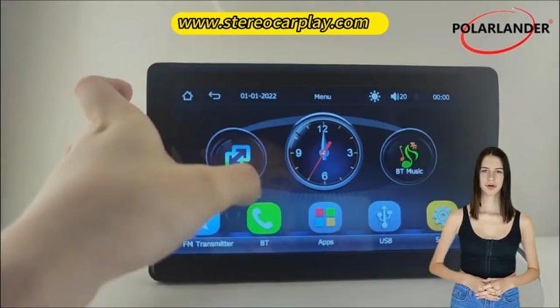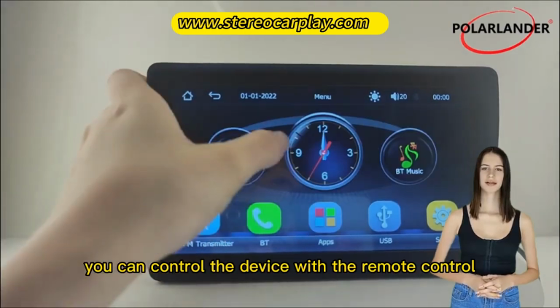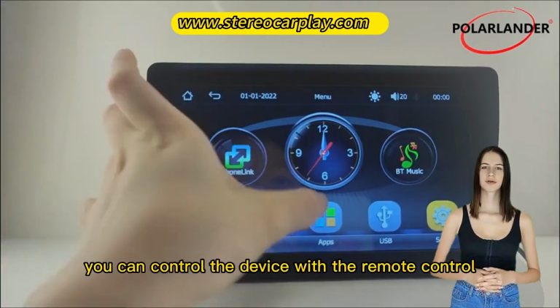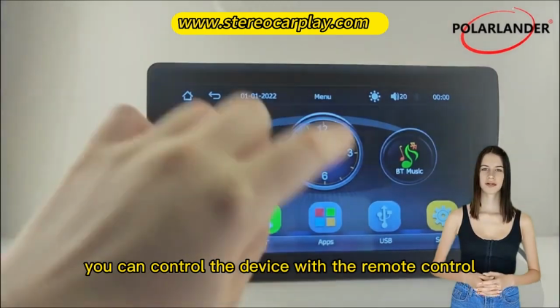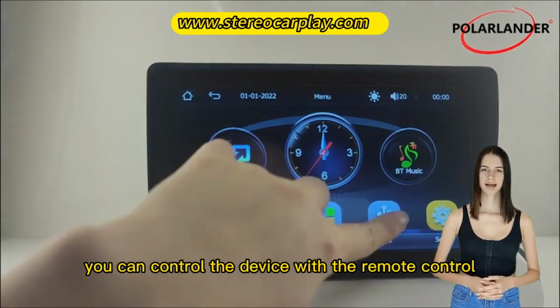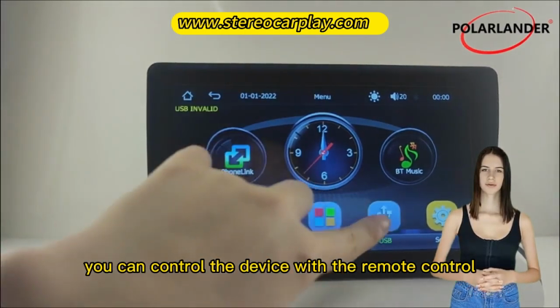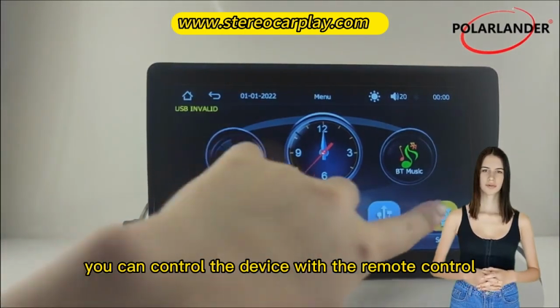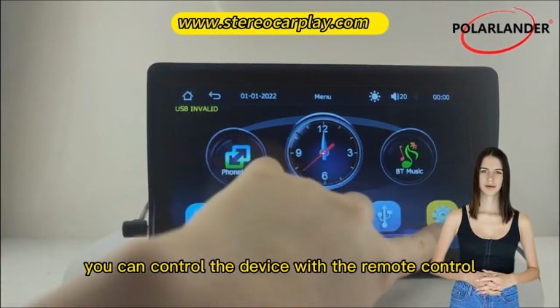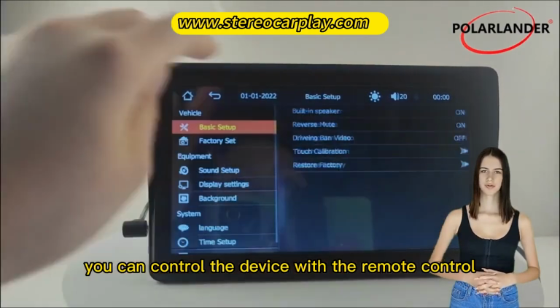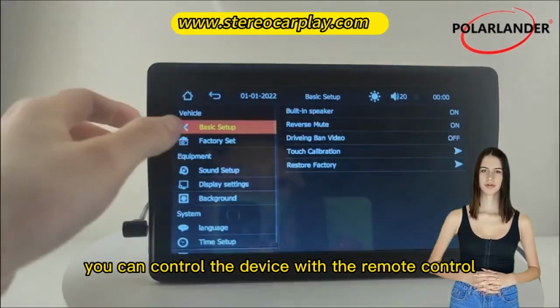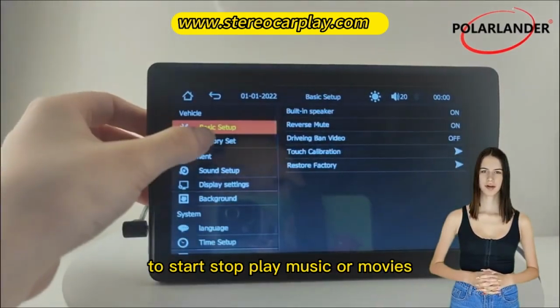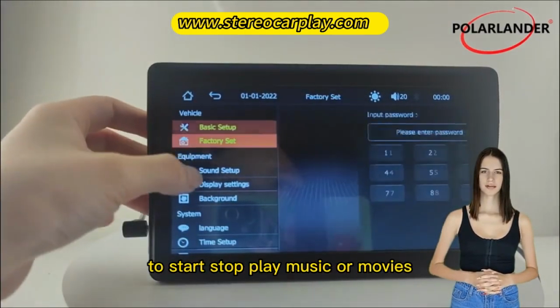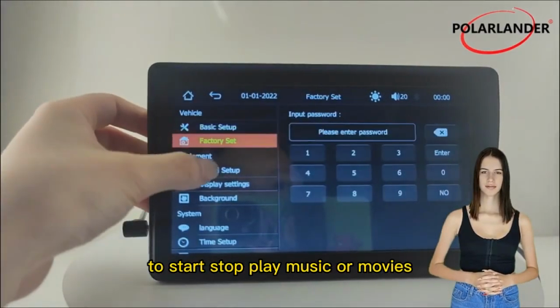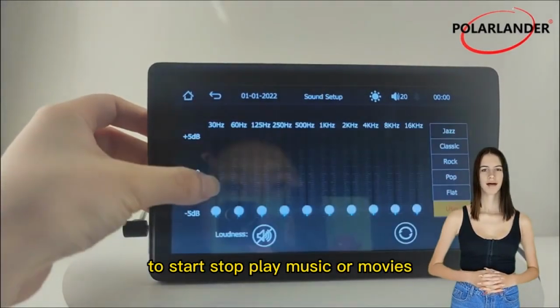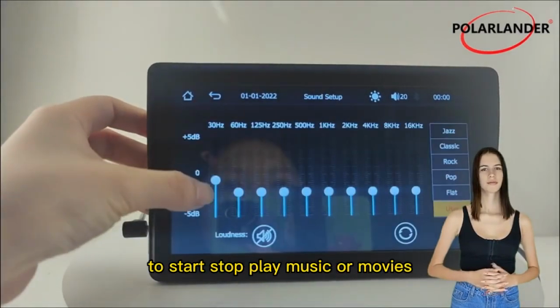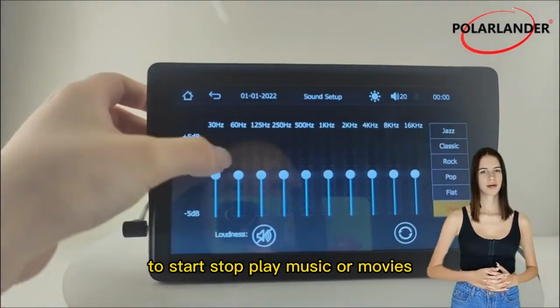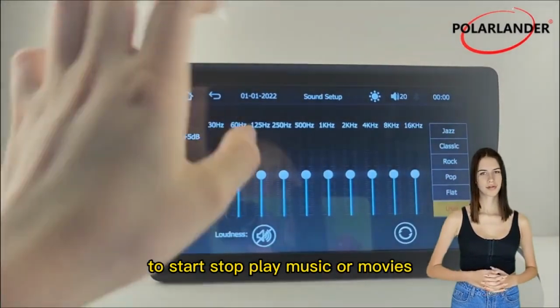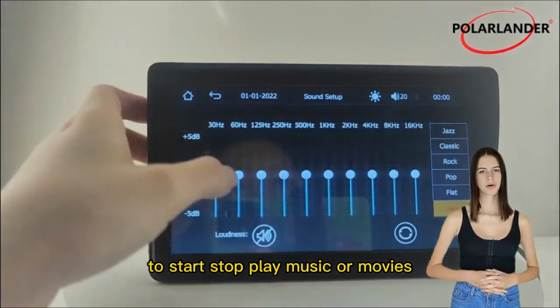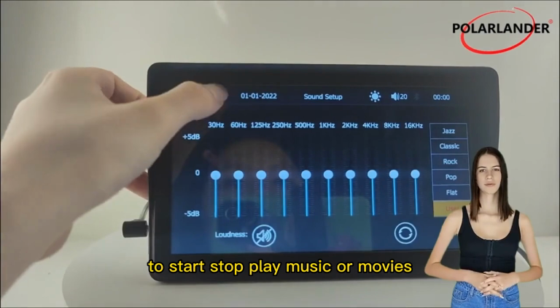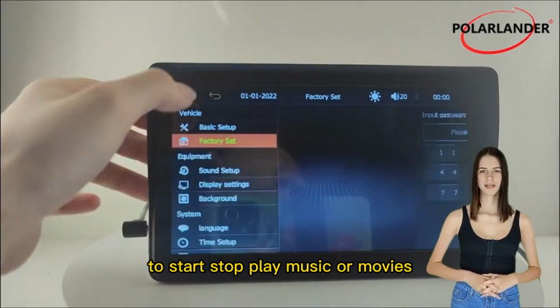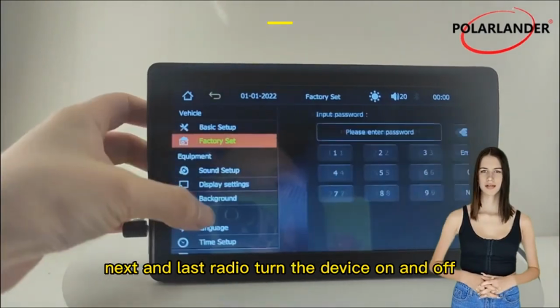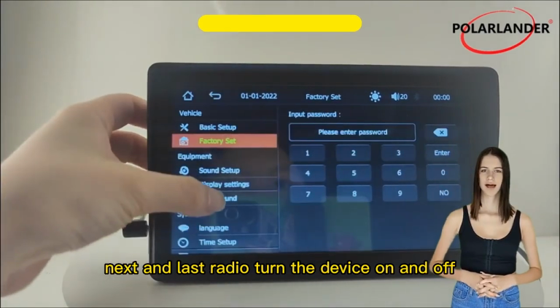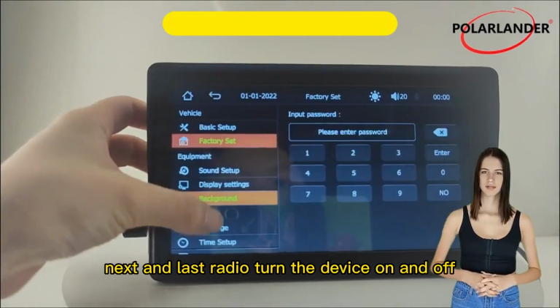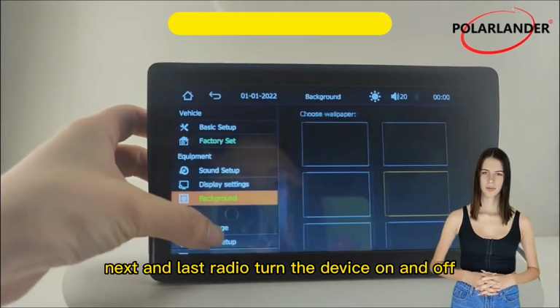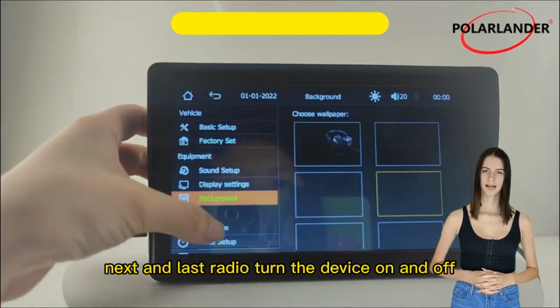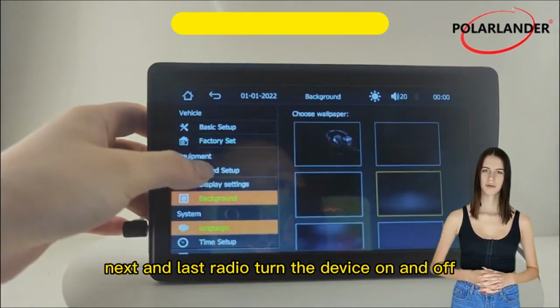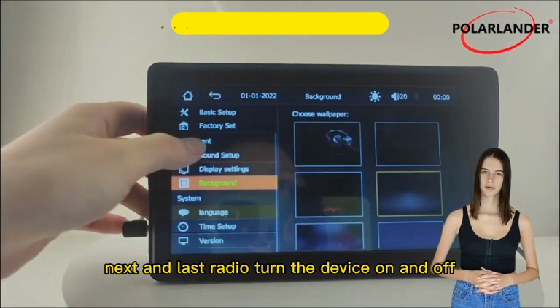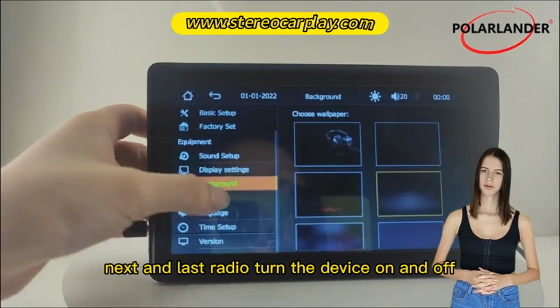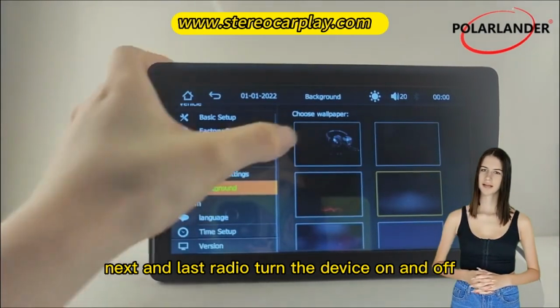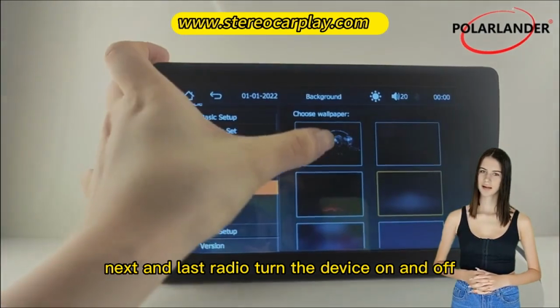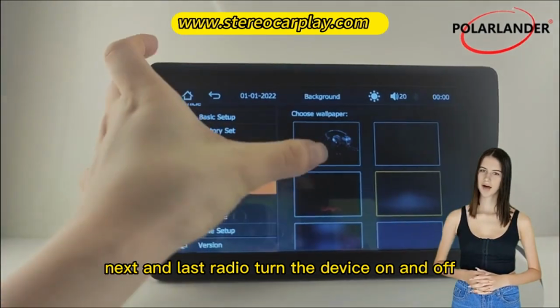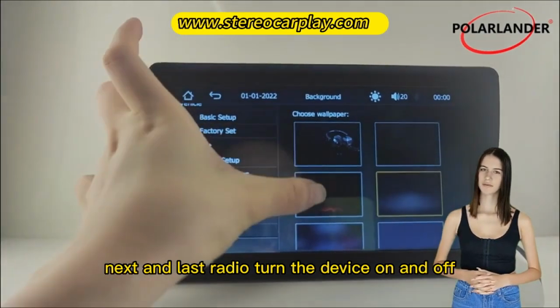Remote control. You can control the device with the remote control to start, stop, play music or movies, skip to next or previous track, tune radio, and turn the device on and off.